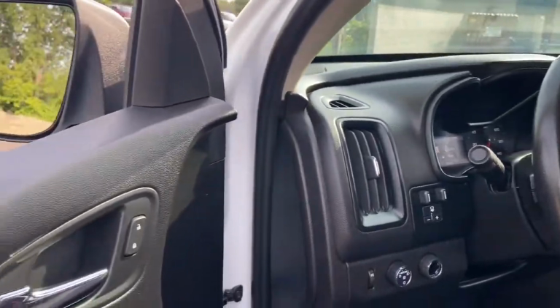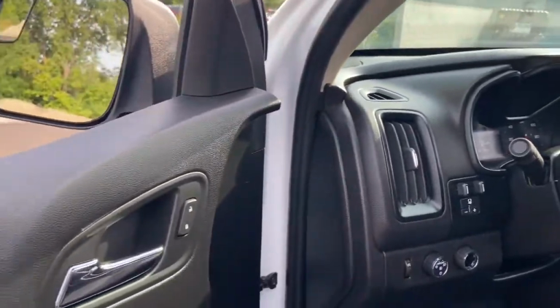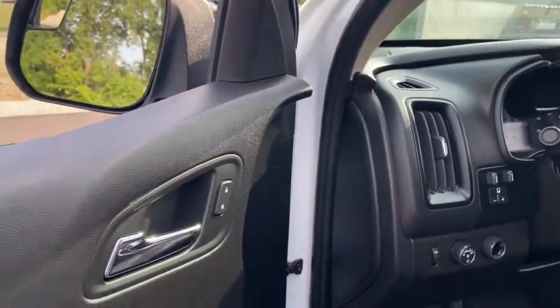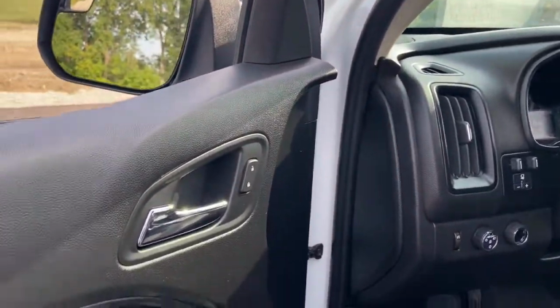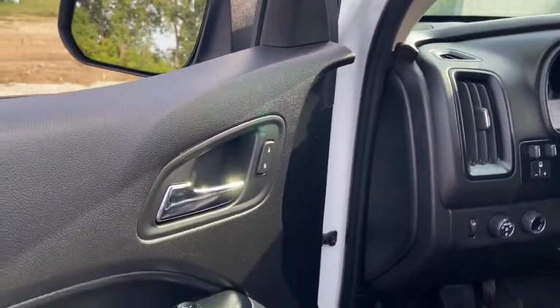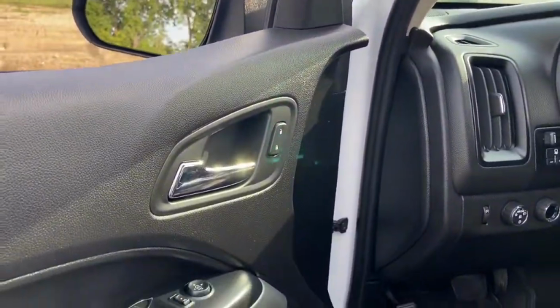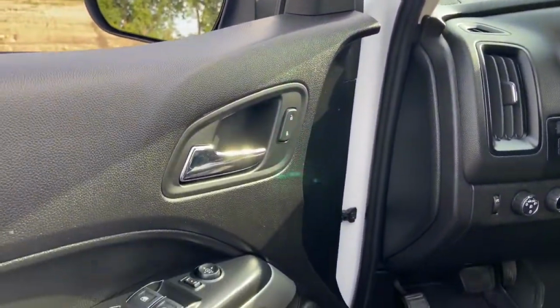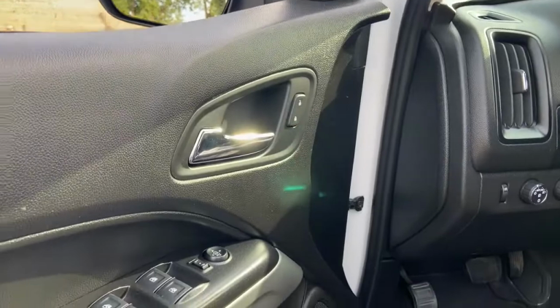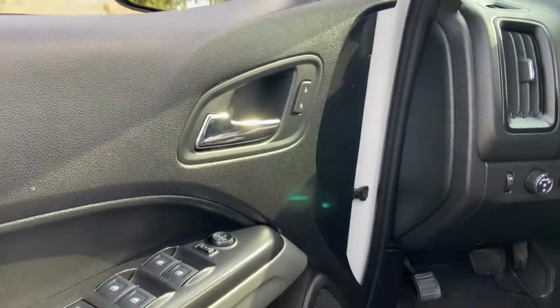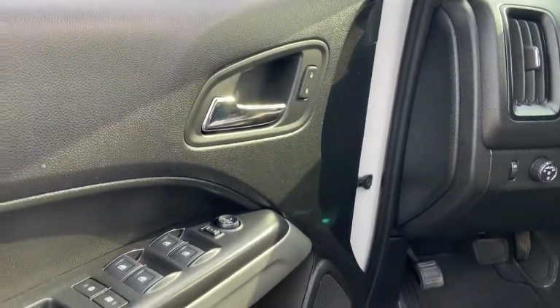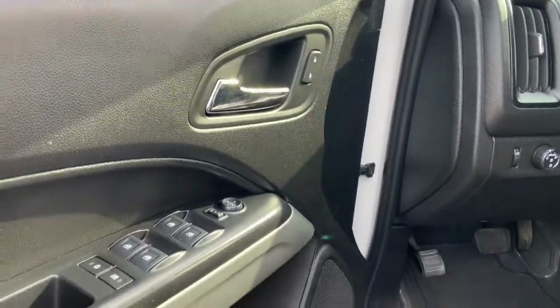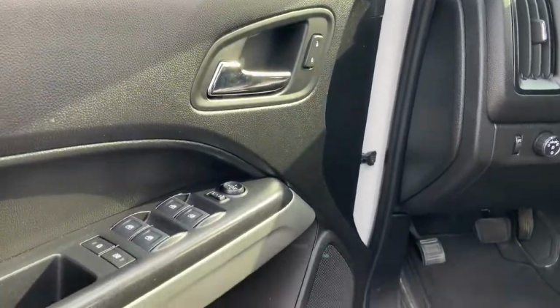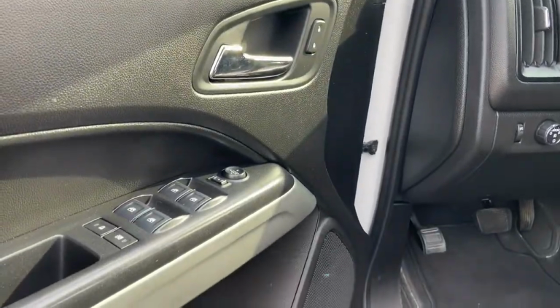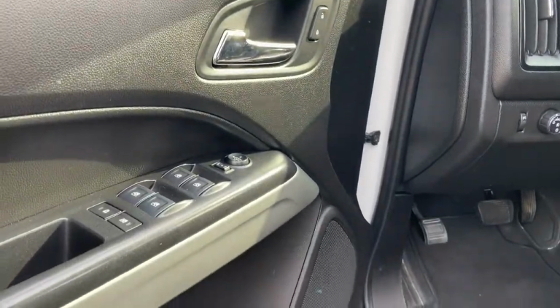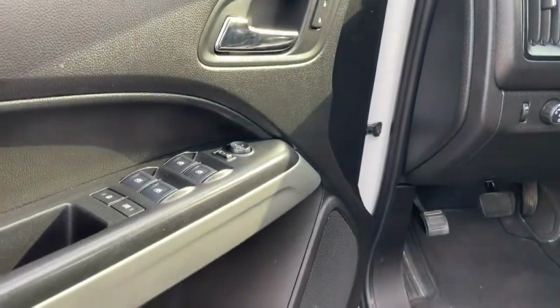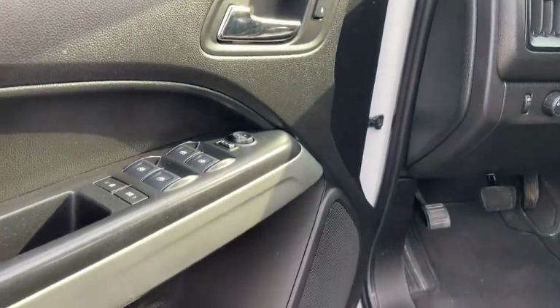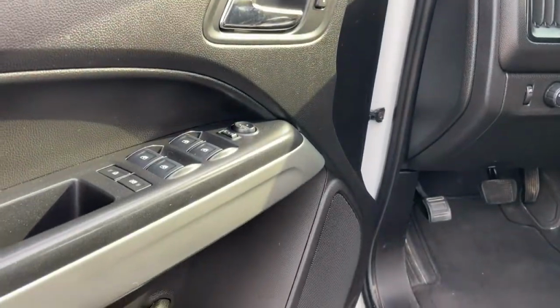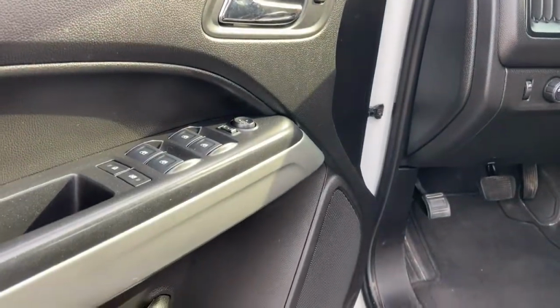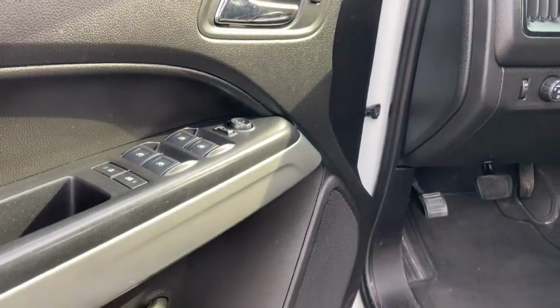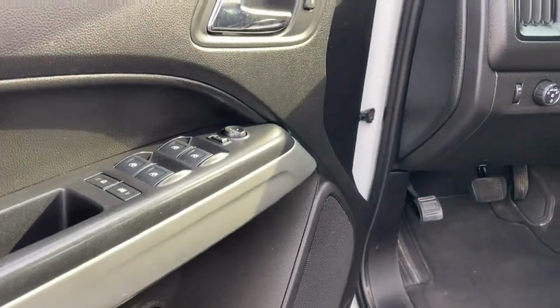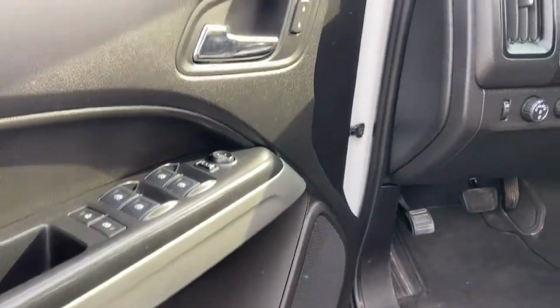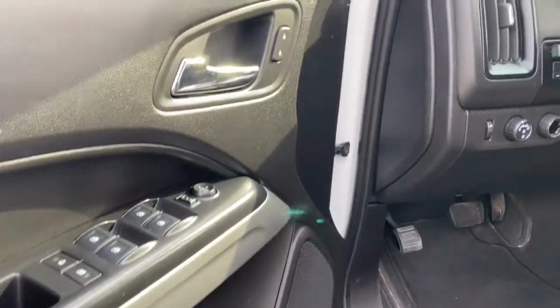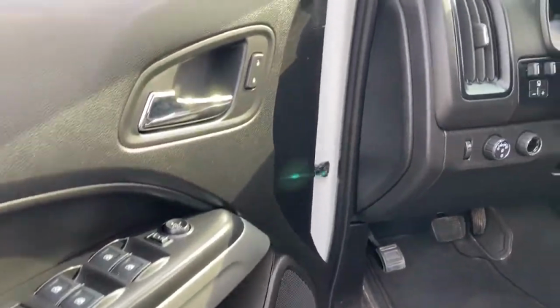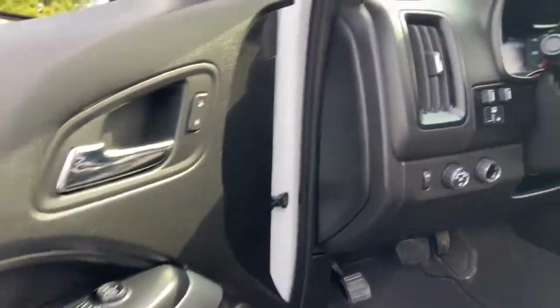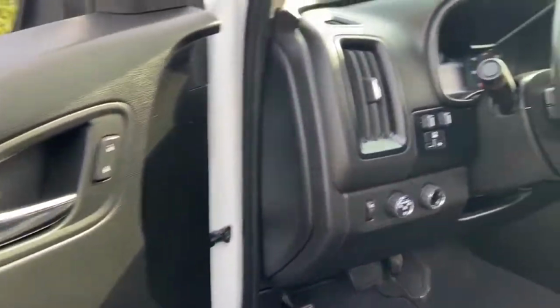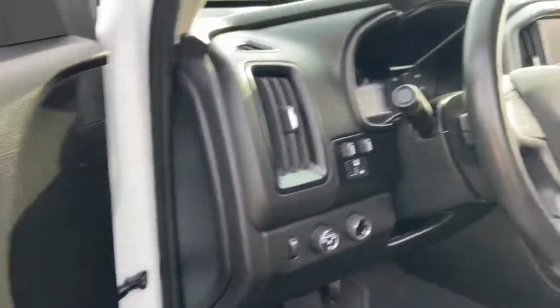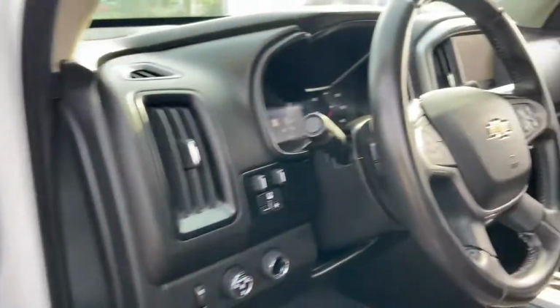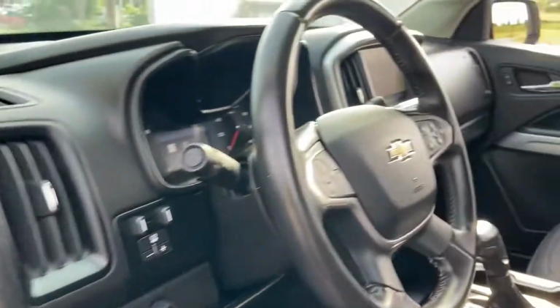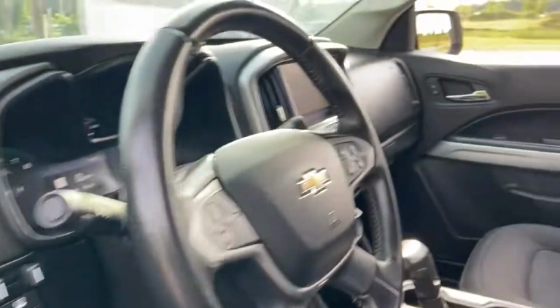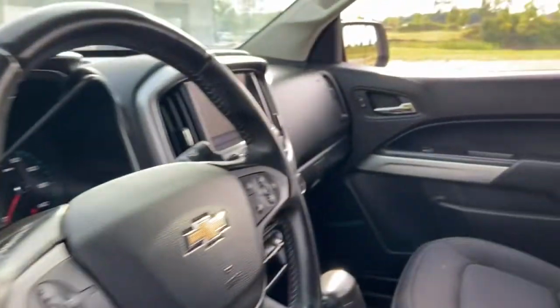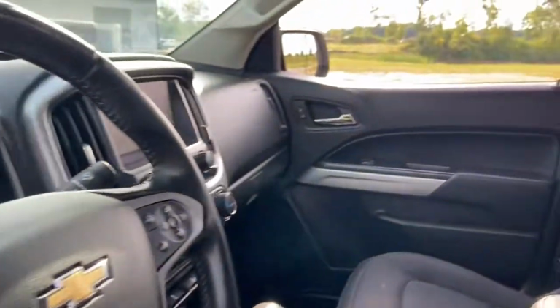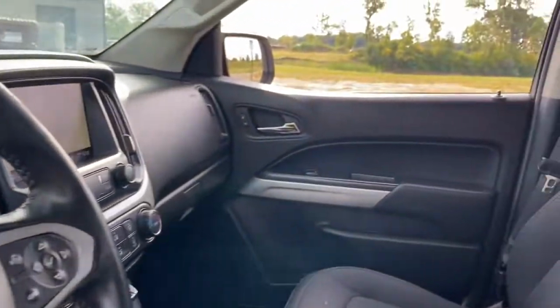Fog lamps, bed liner, electronic stability control, power driver seat, aluminum wheels.